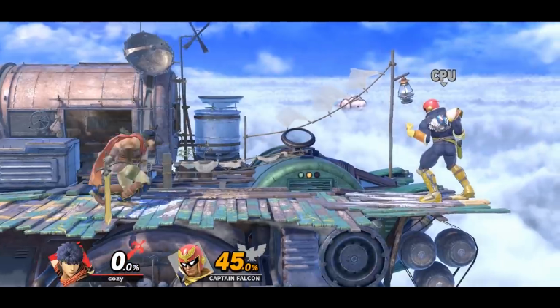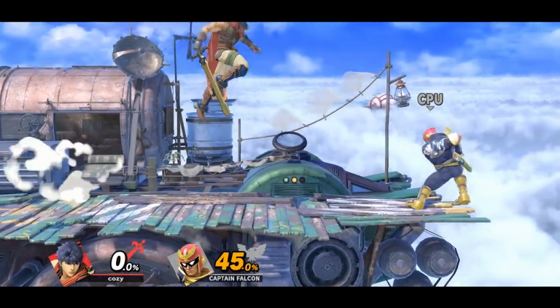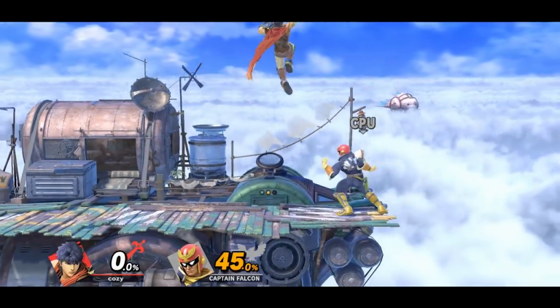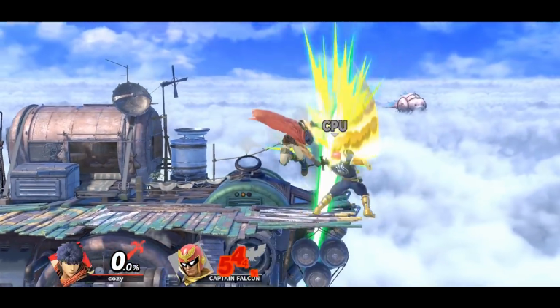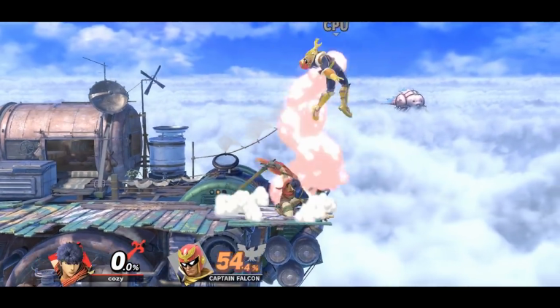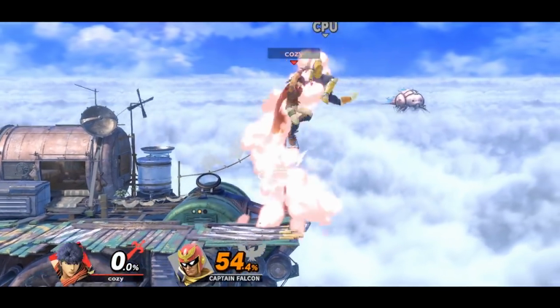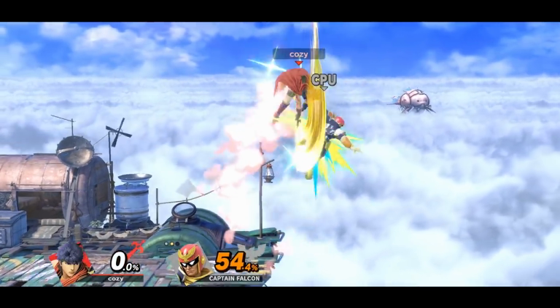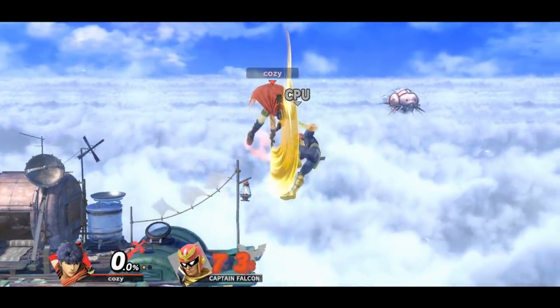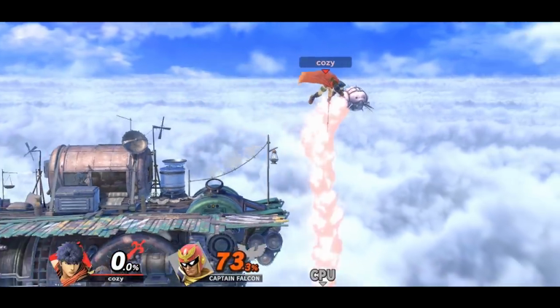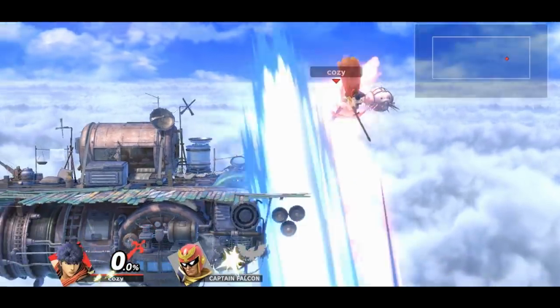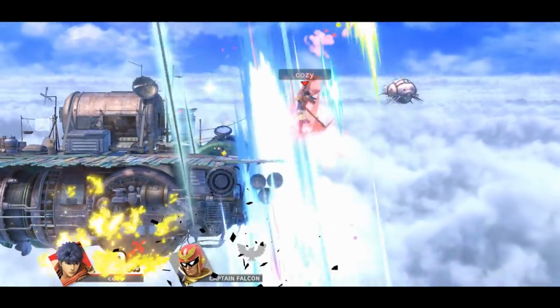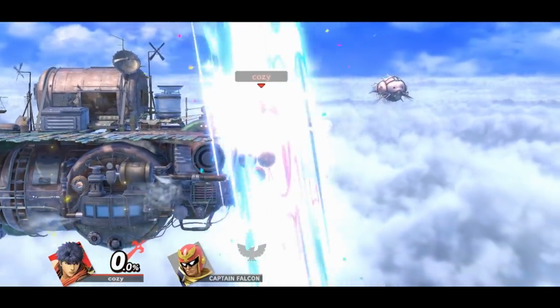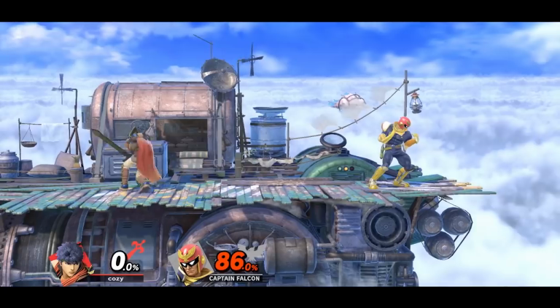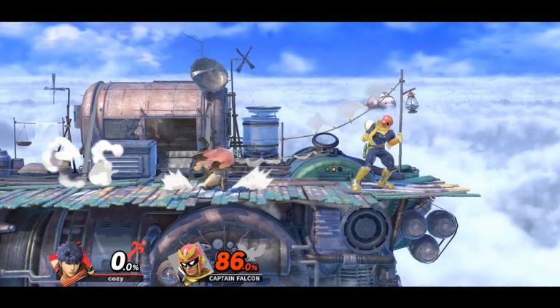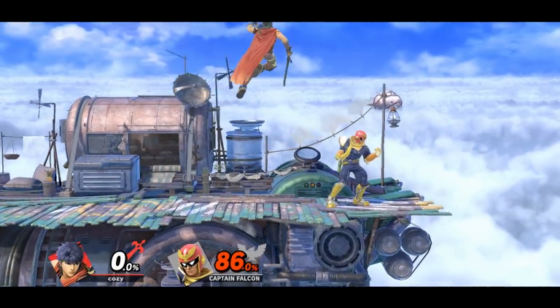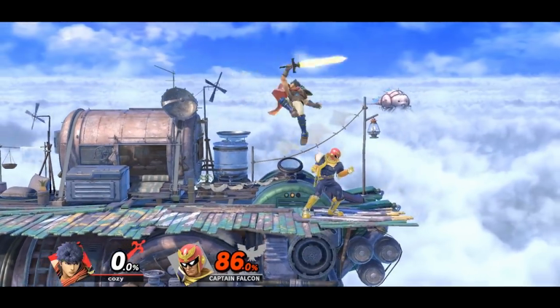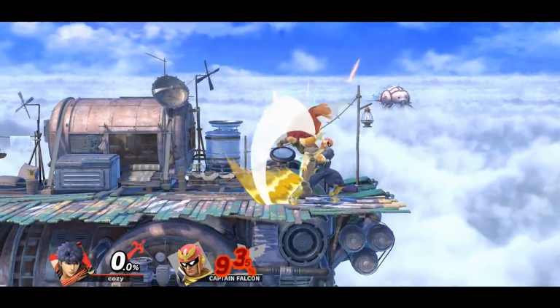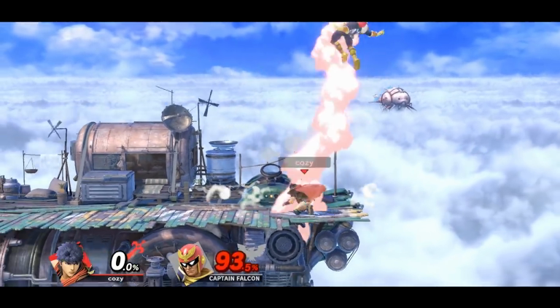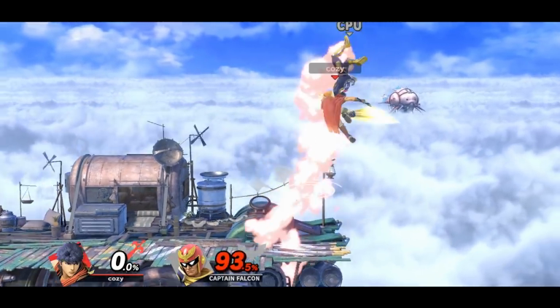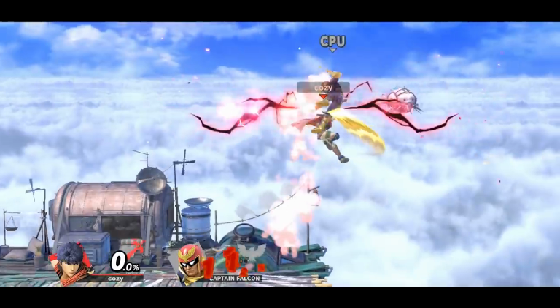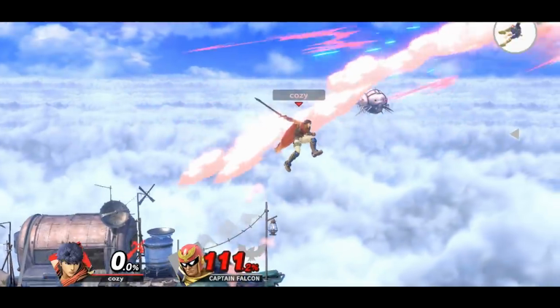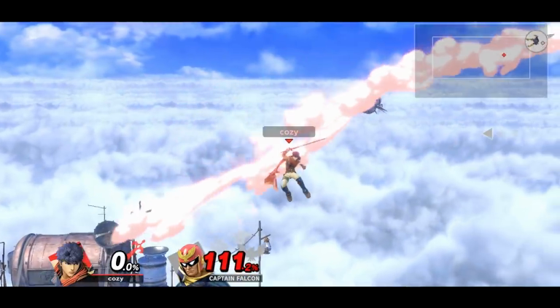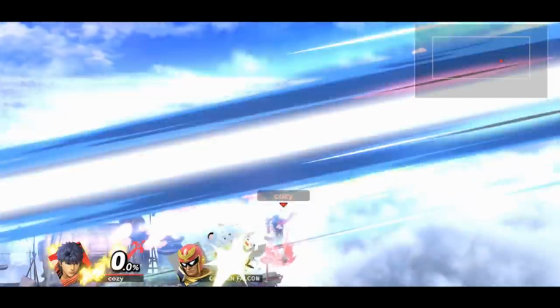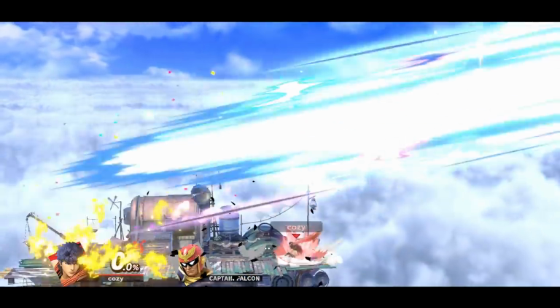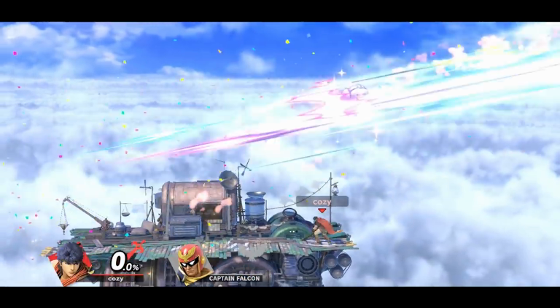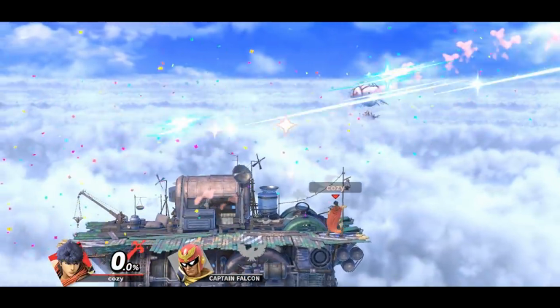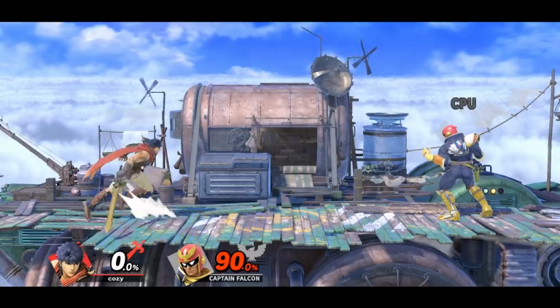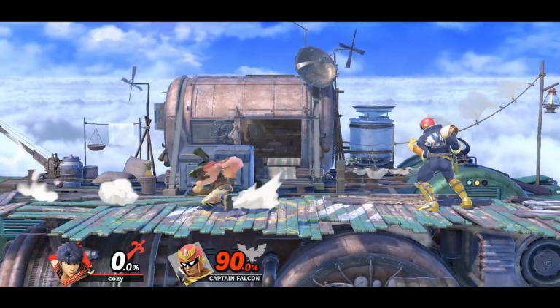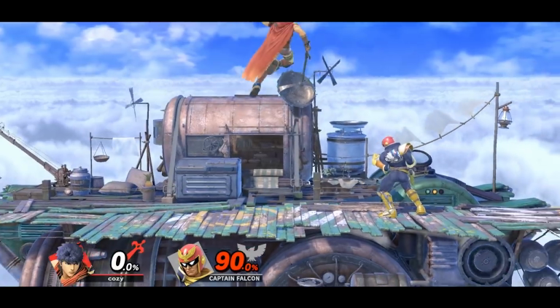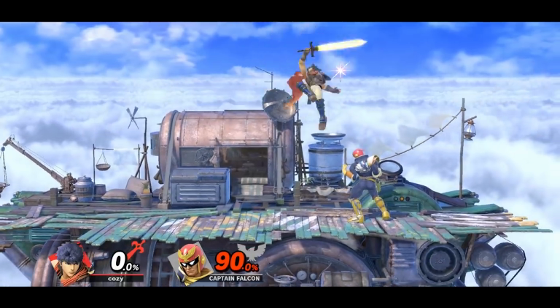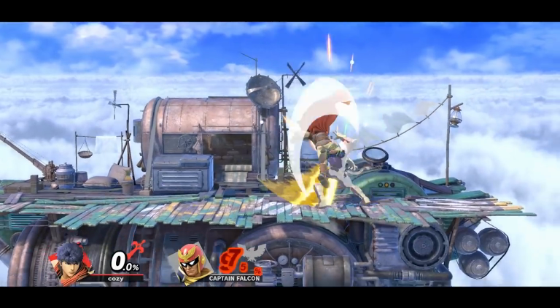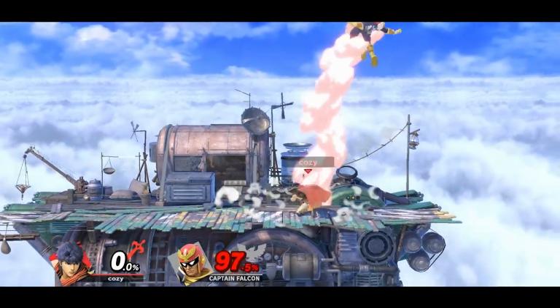Ike's main kill confirm option is probably neutral air. By landing with neutral air, you may be able to follow up with a number of different aerials for an effective kill confirm.